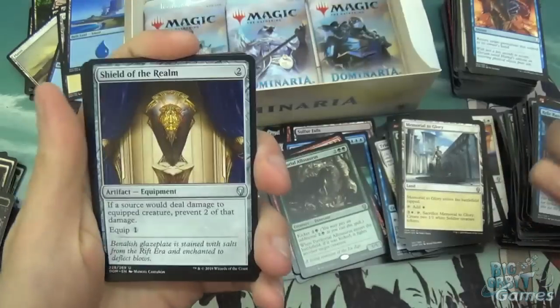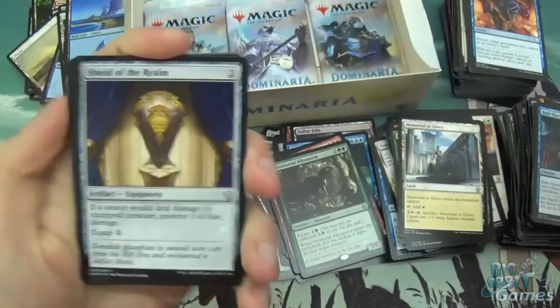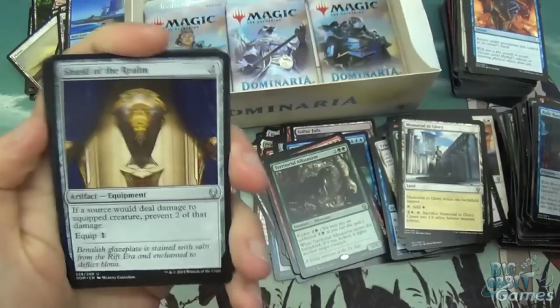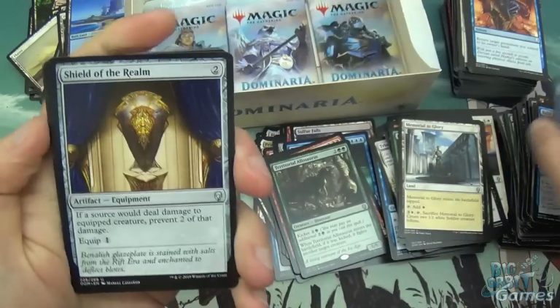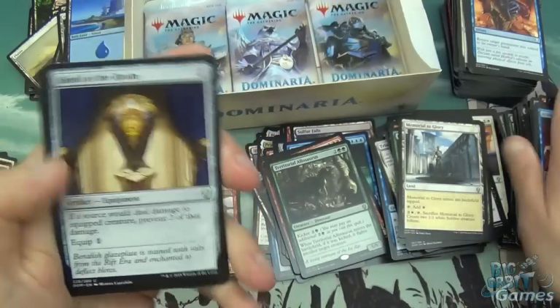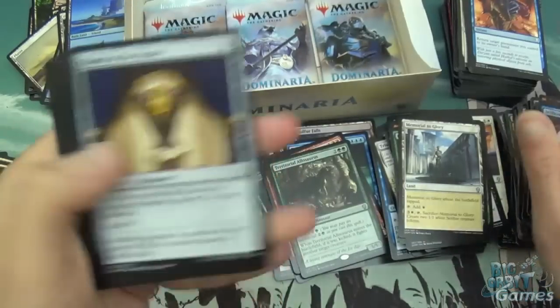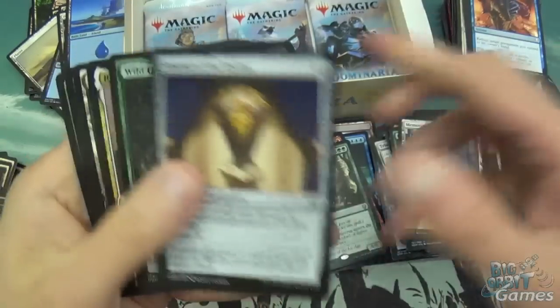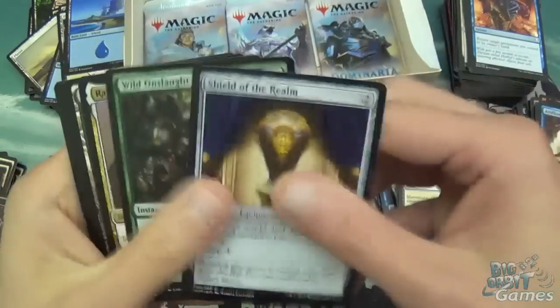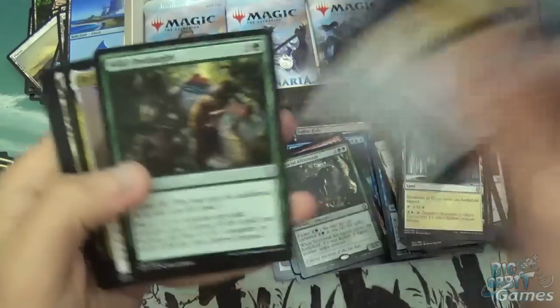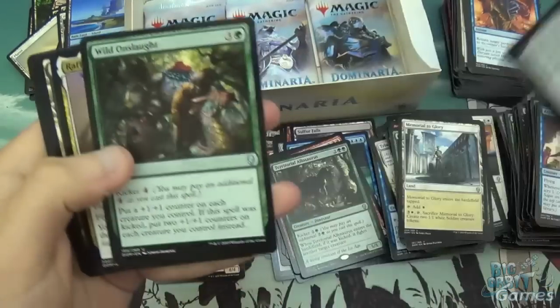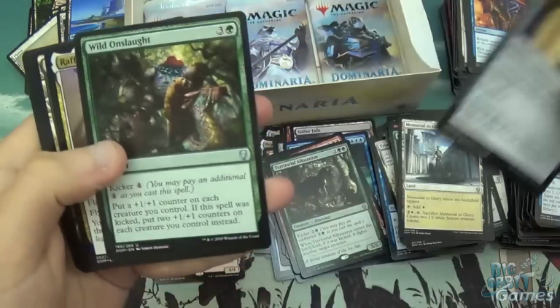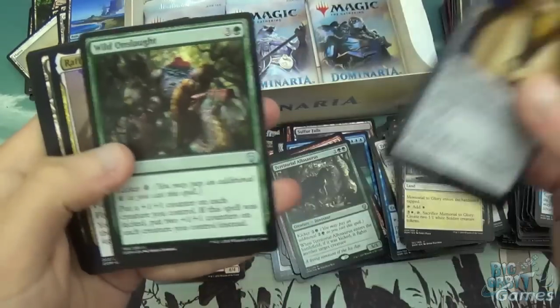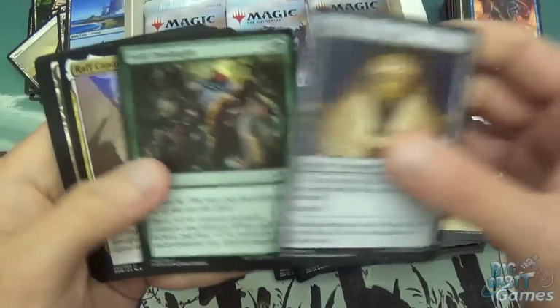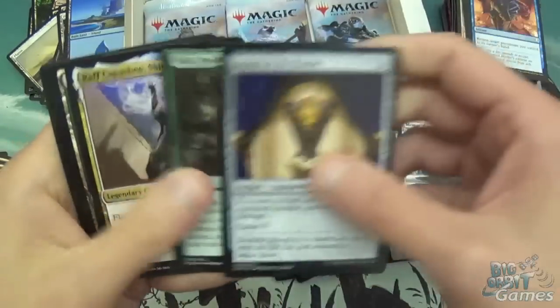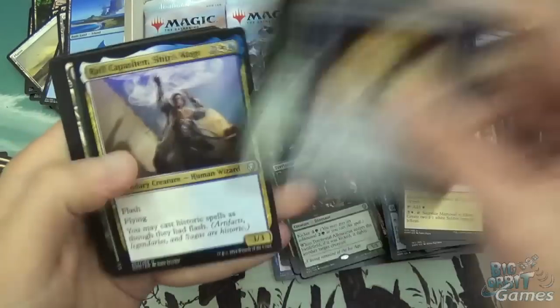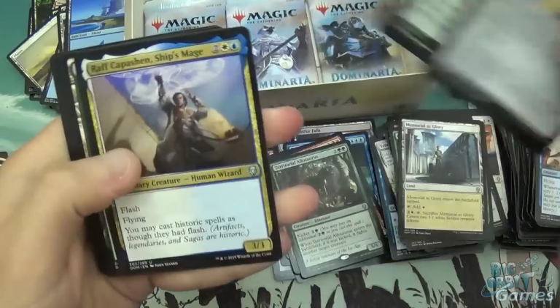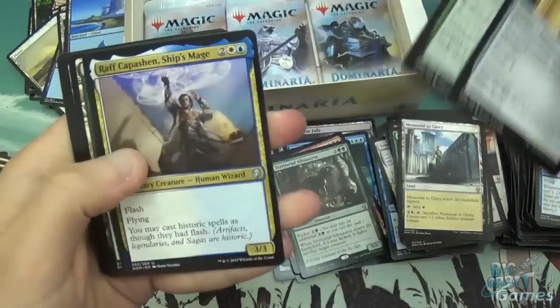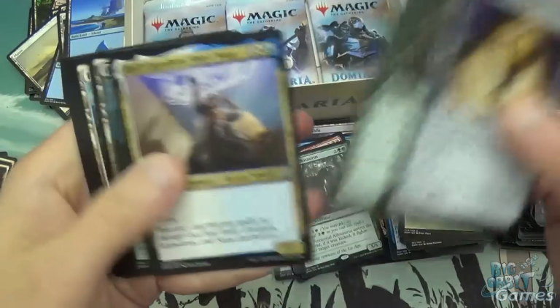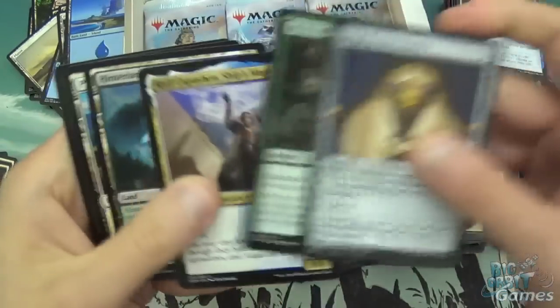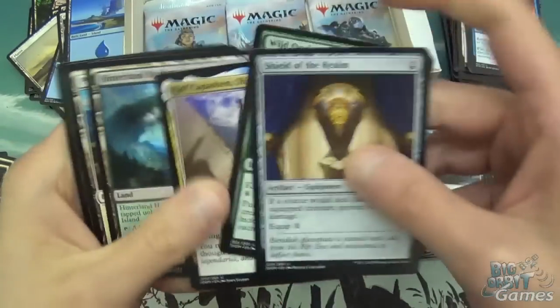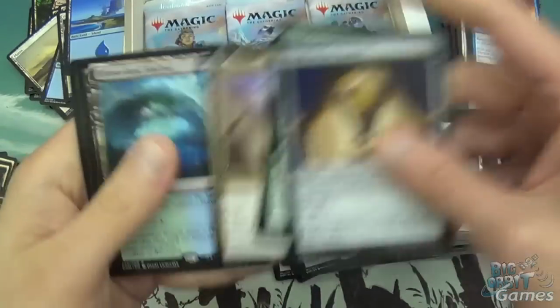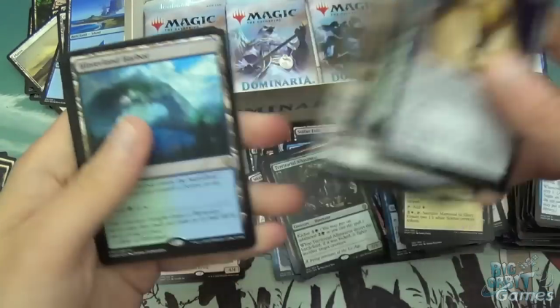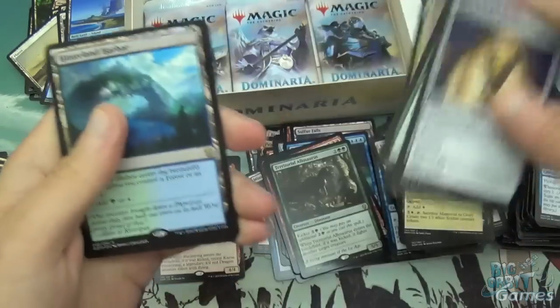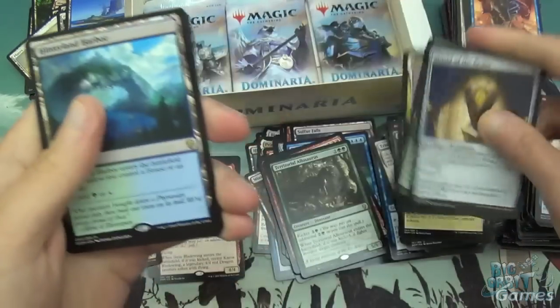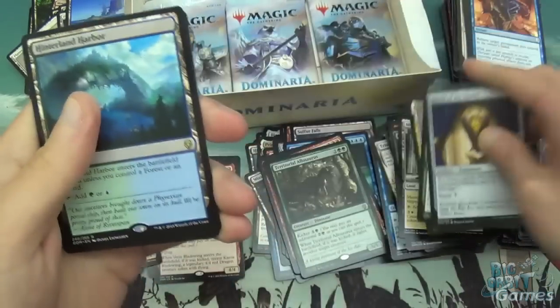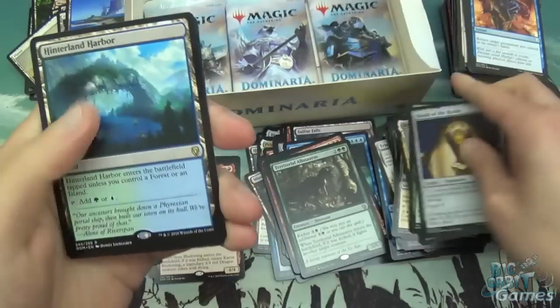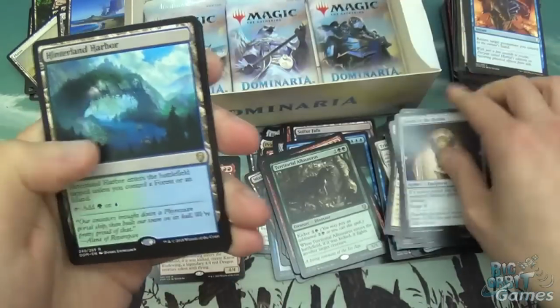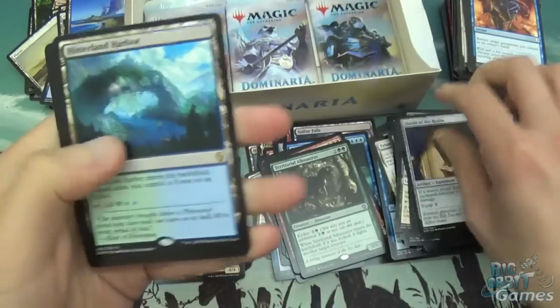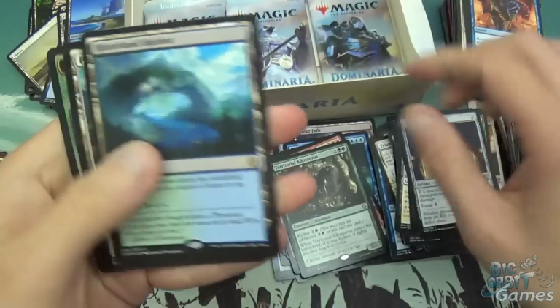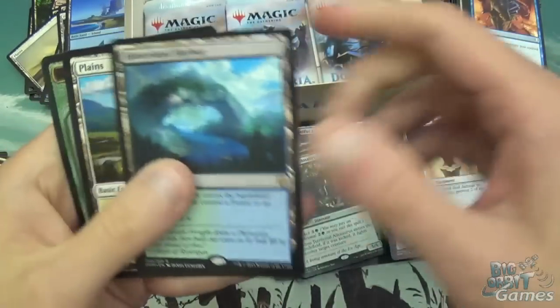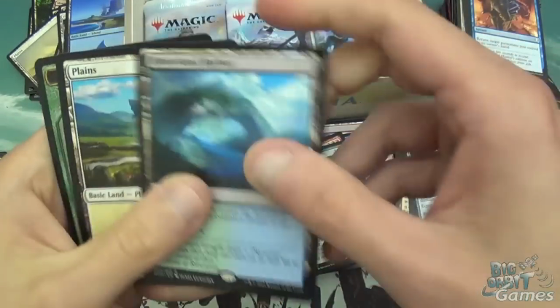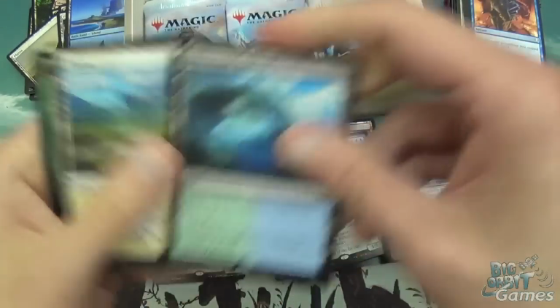Shield of the Realm, Wild Onslaught, another Wrath, and the Hinterland Harbour.